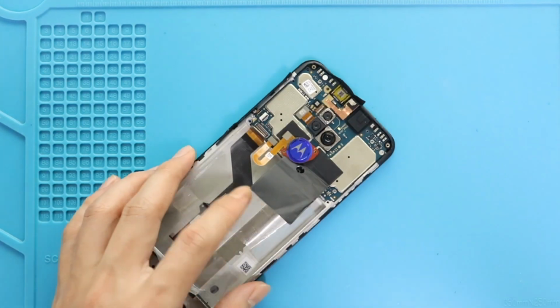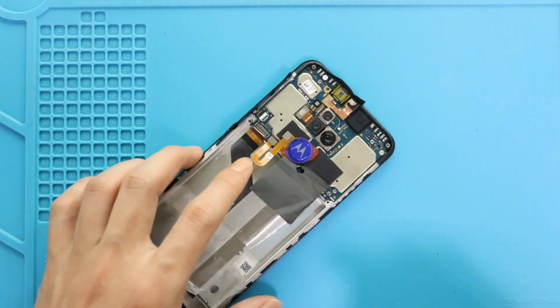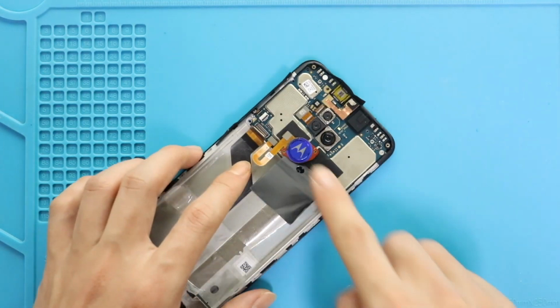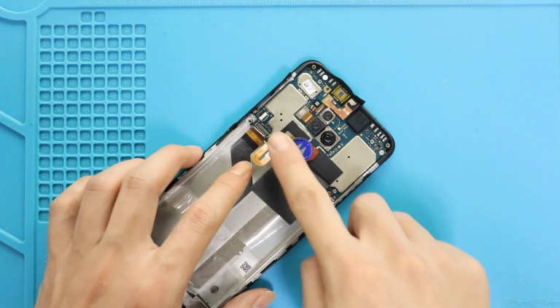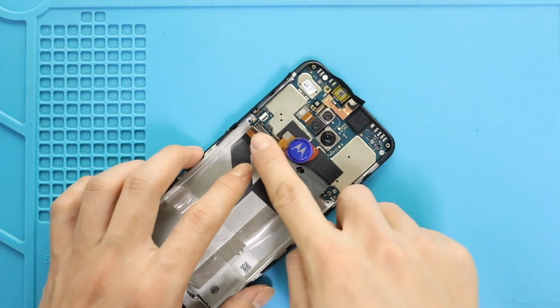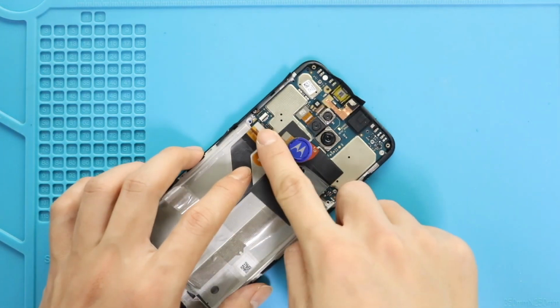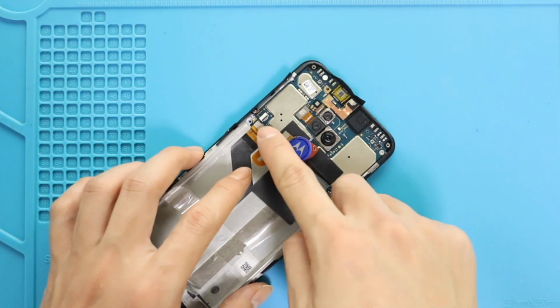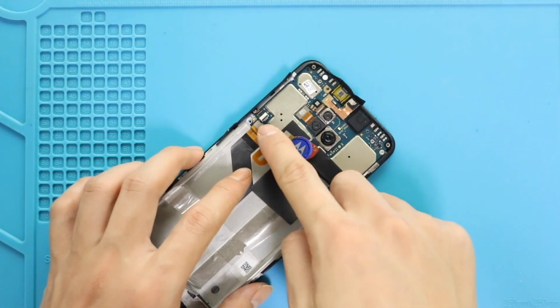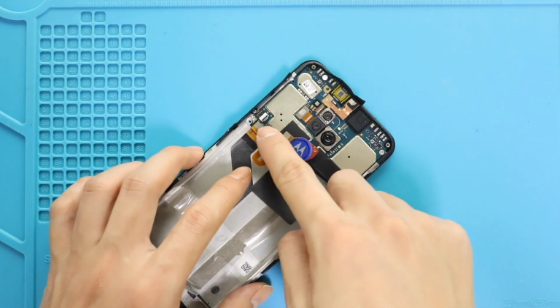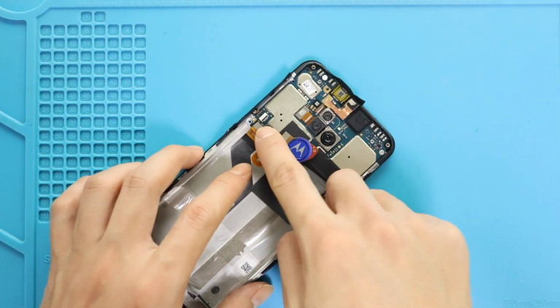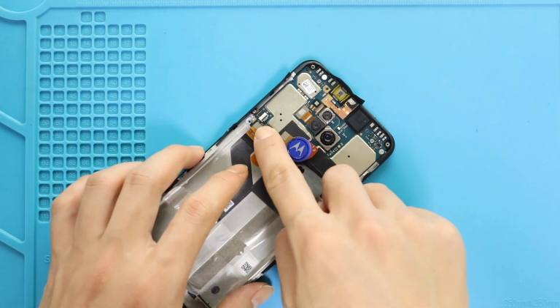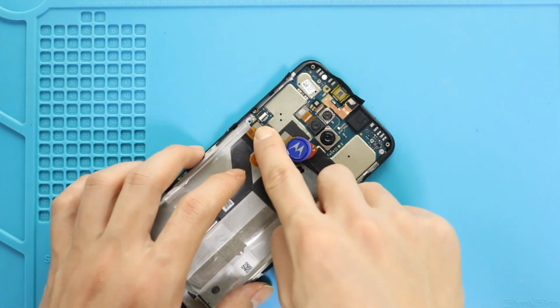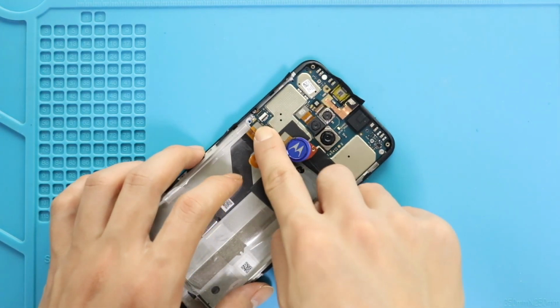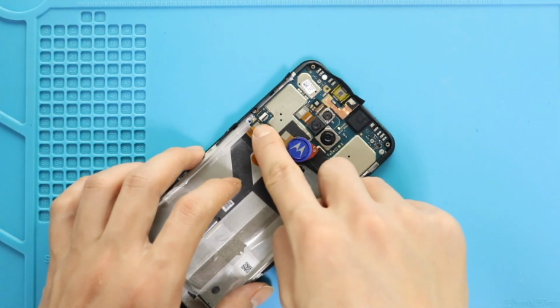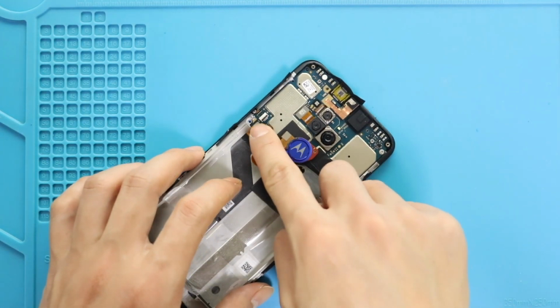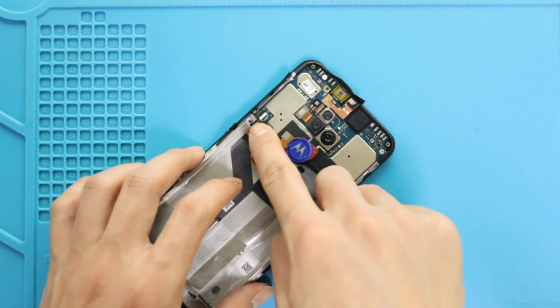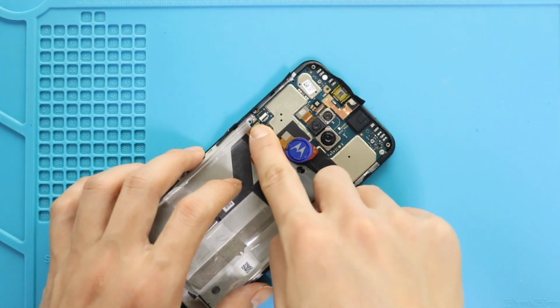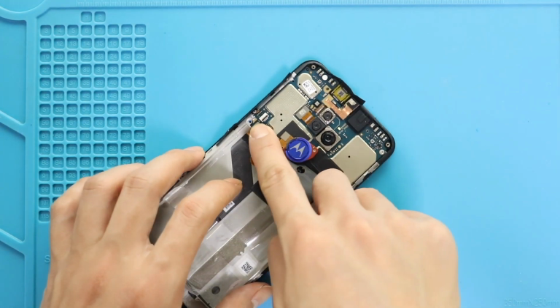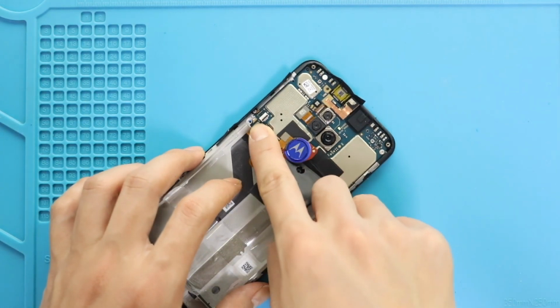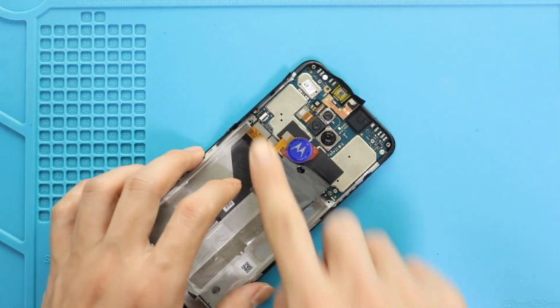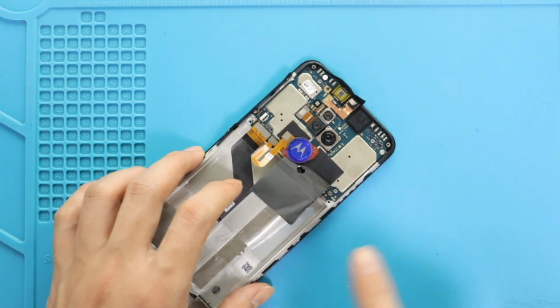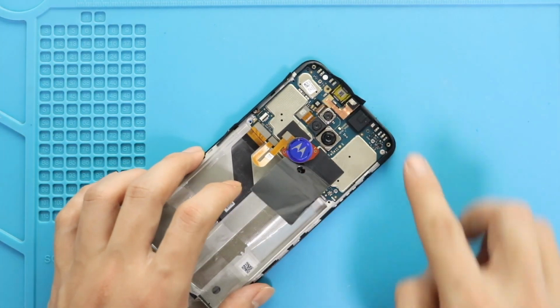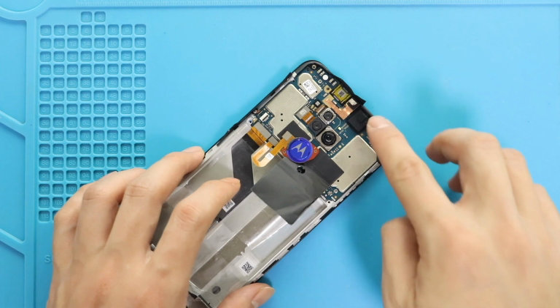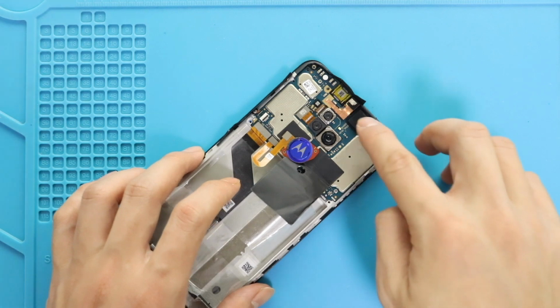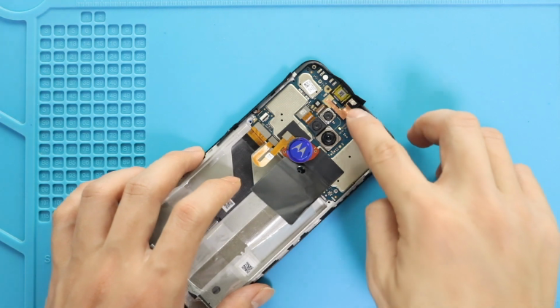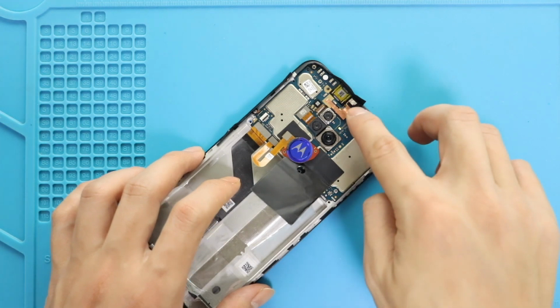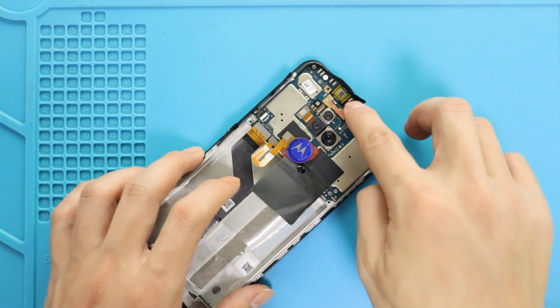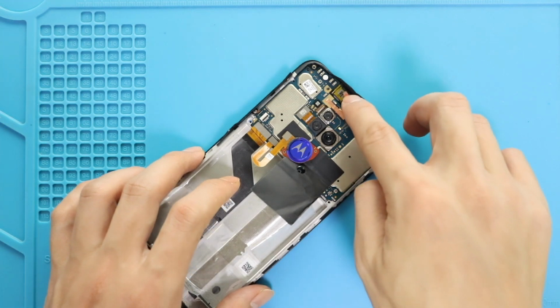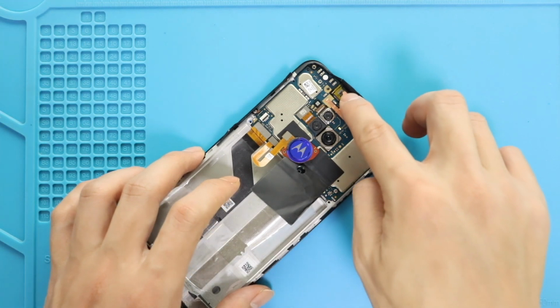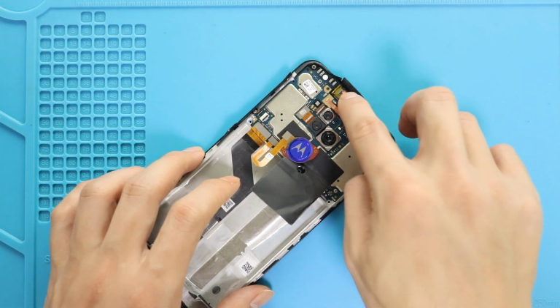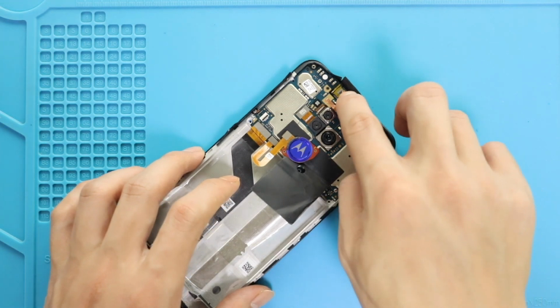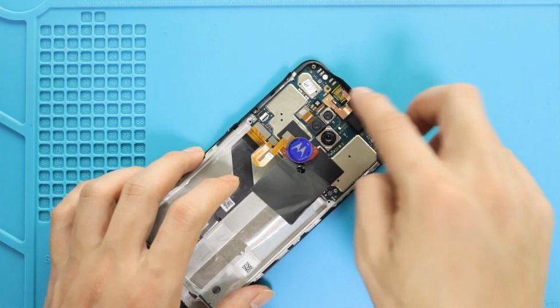Next, secure the front camera's adhesive and then connect the LCD plug and button flex to the board.